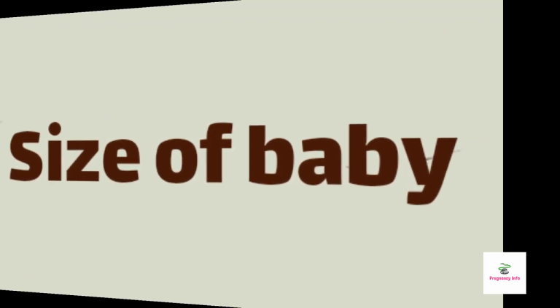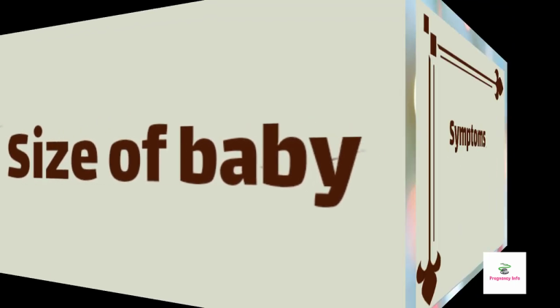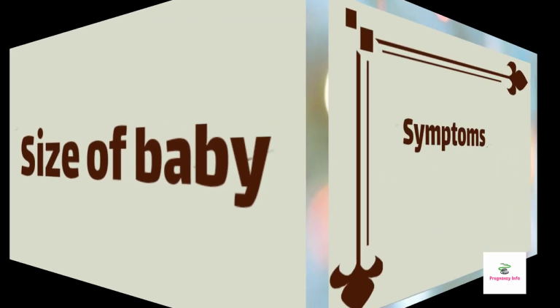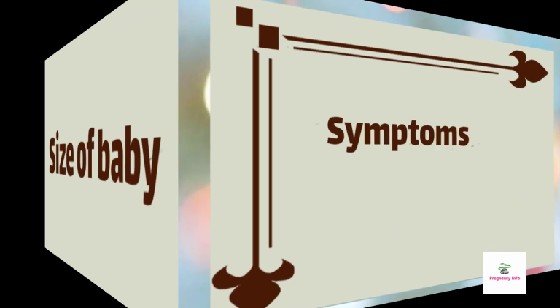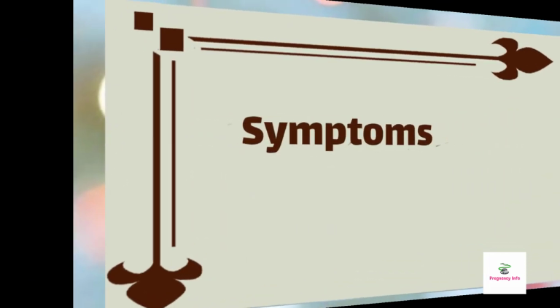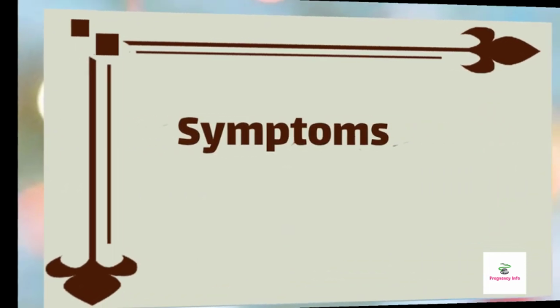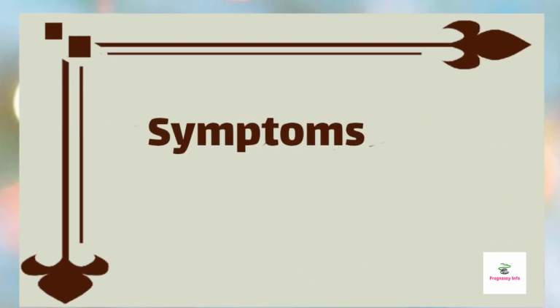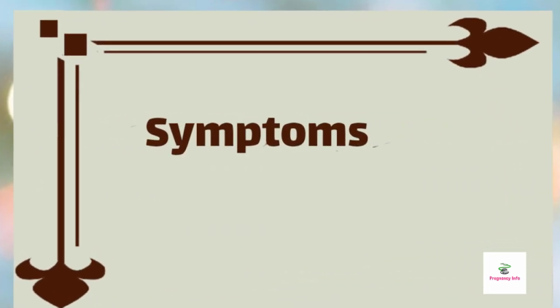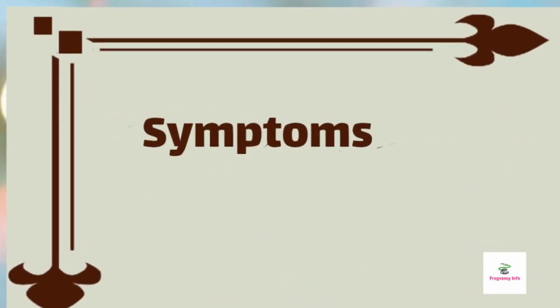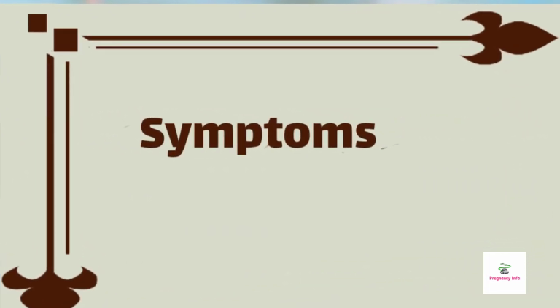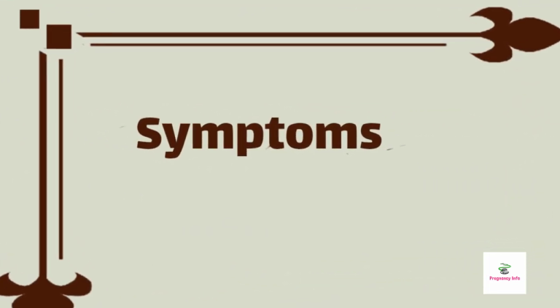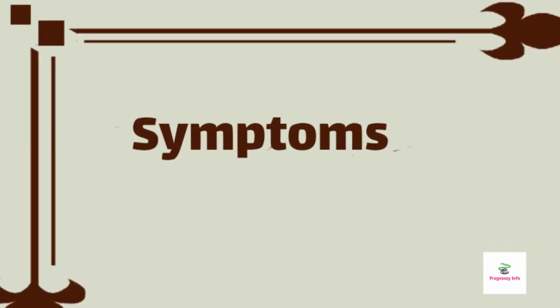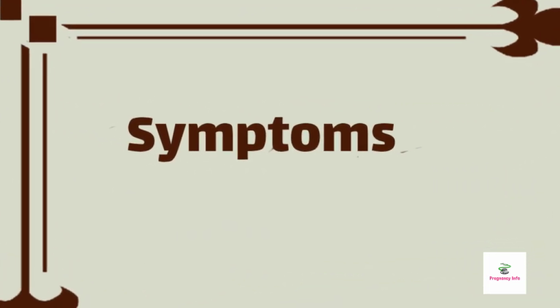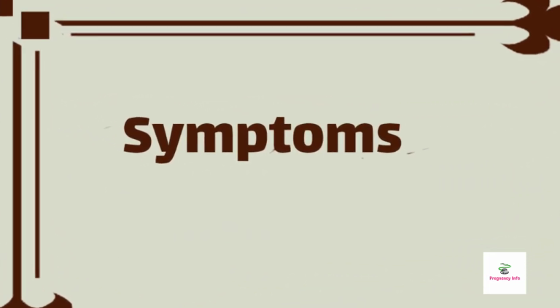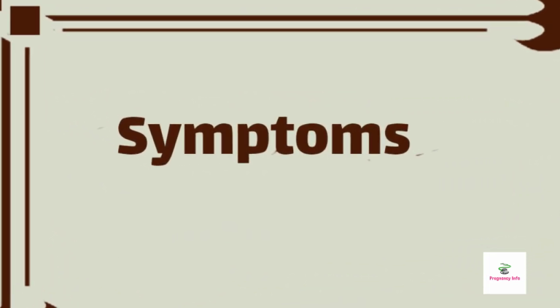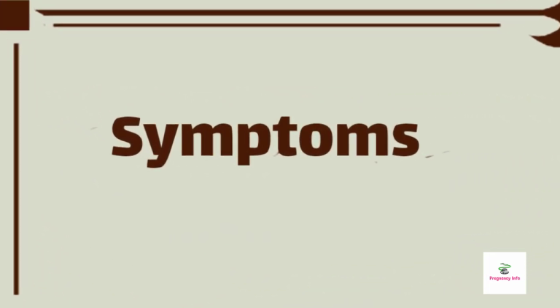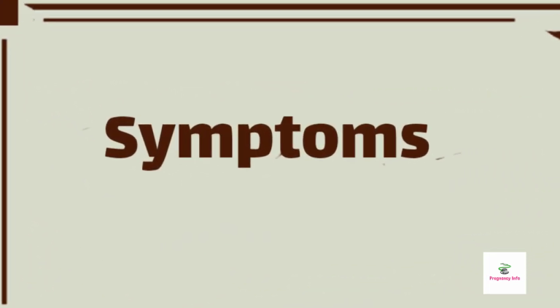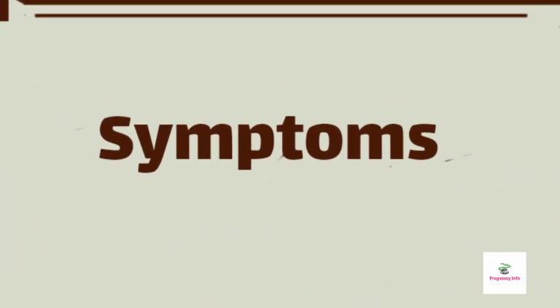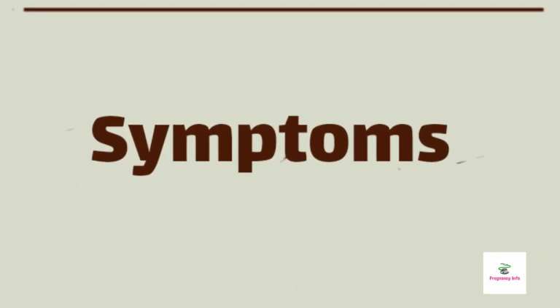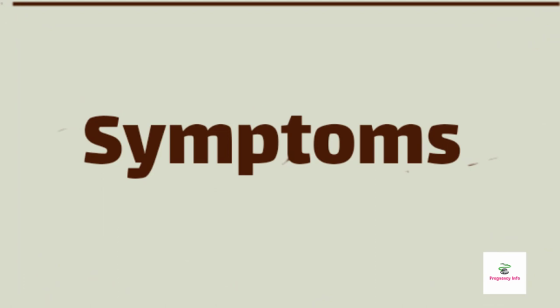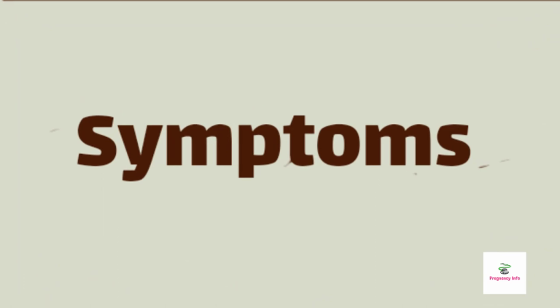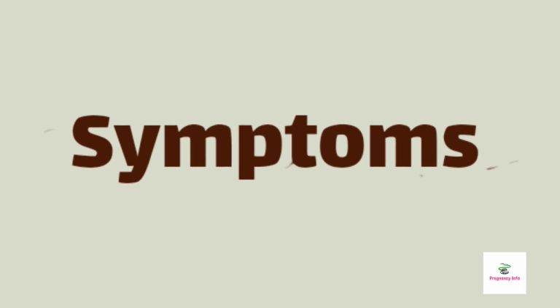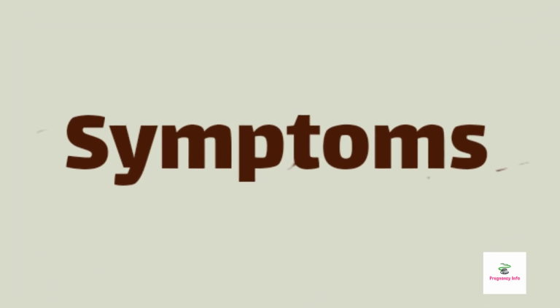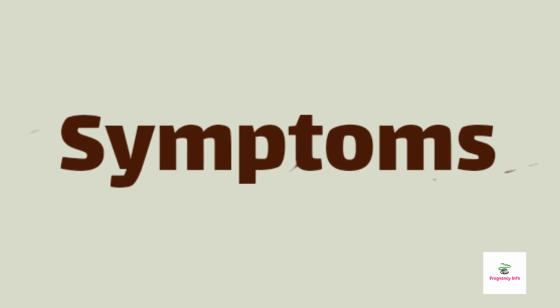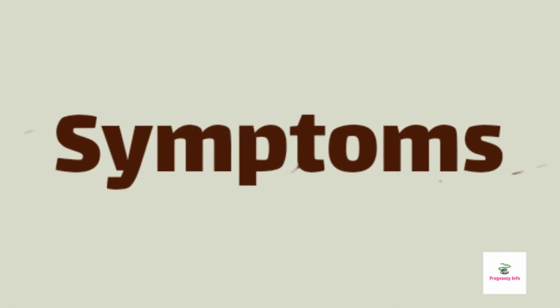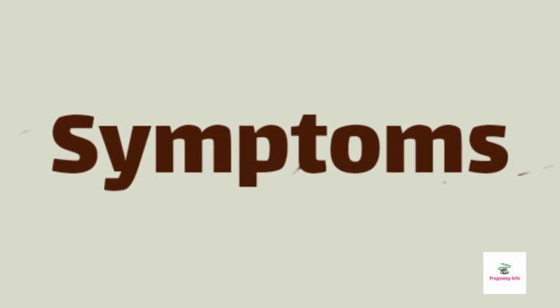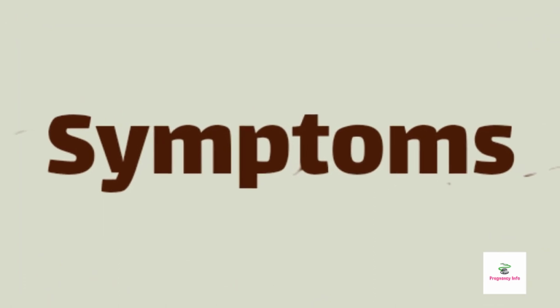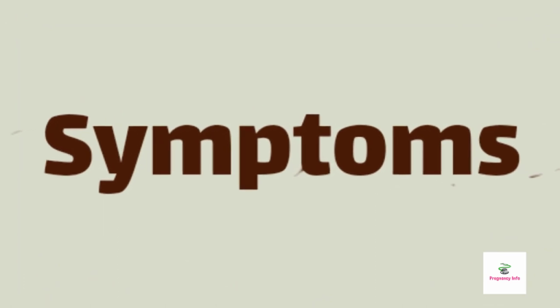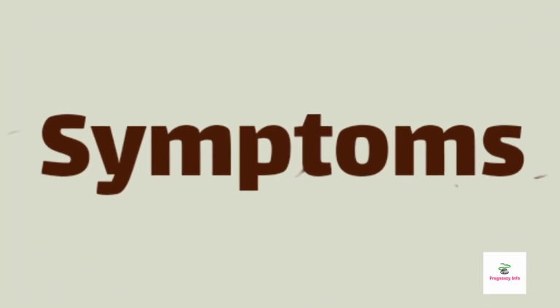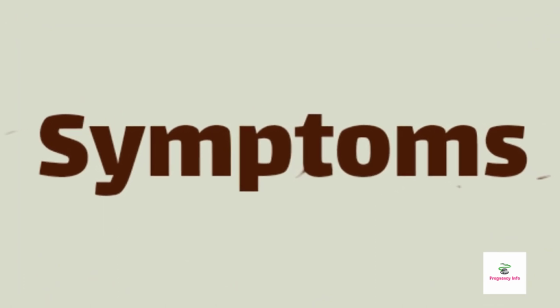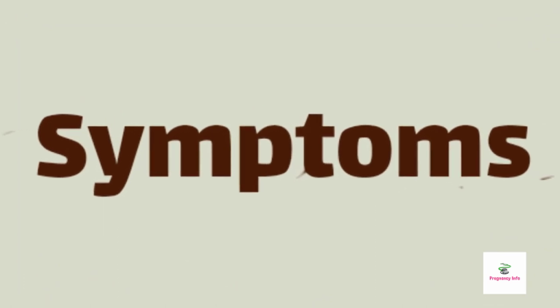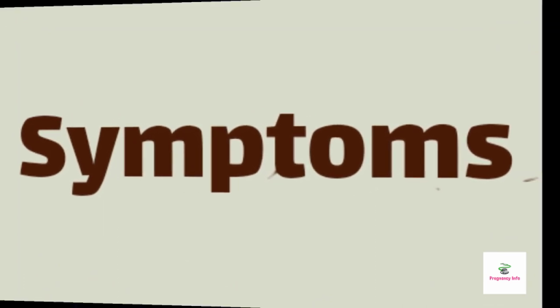Now we will discuss the symptoms or the feelings of a woman who is 6 months pregnant.